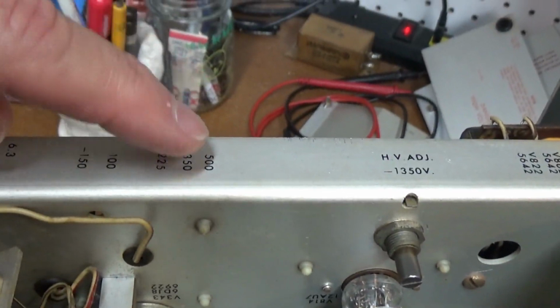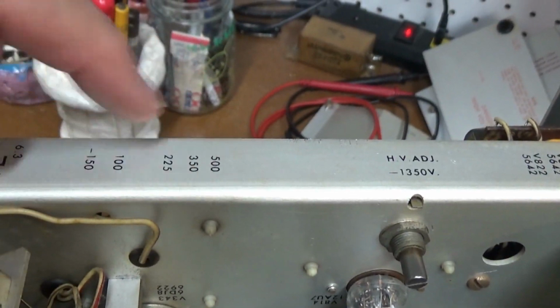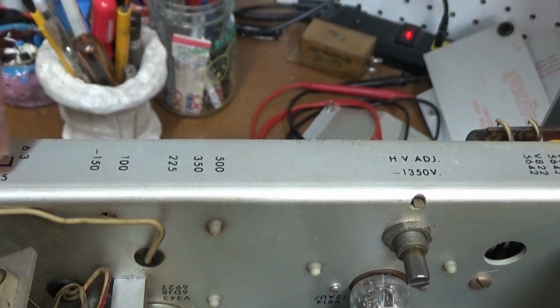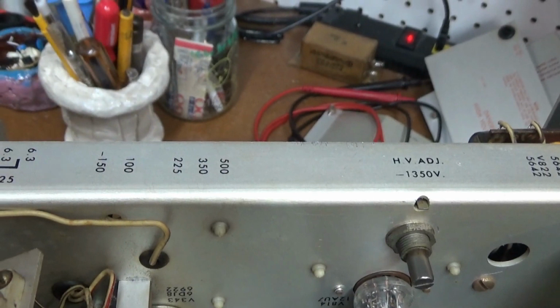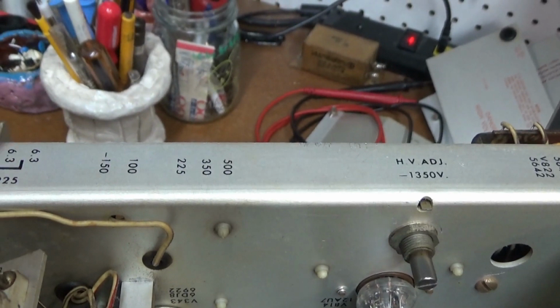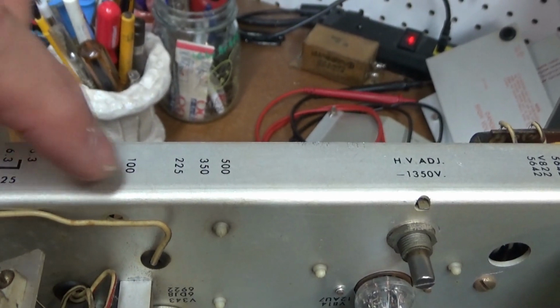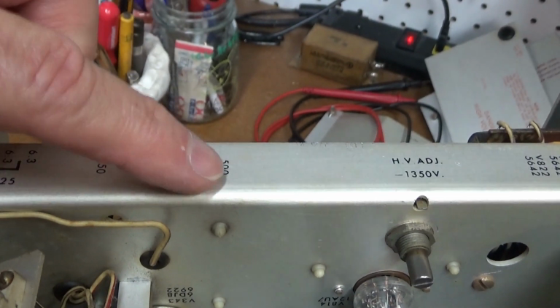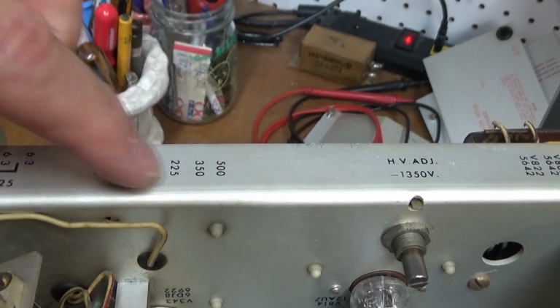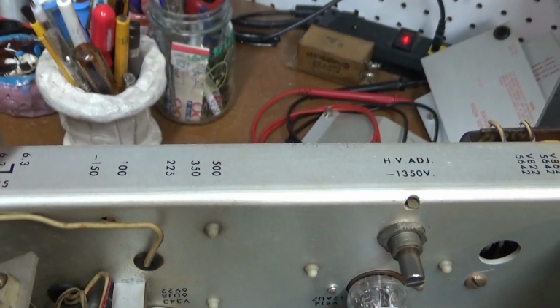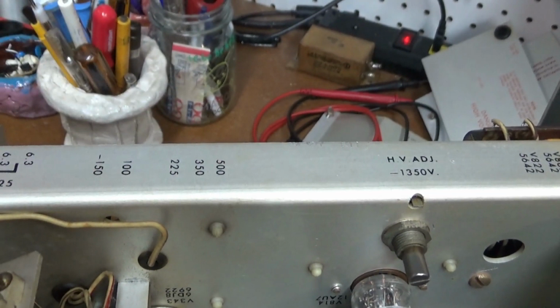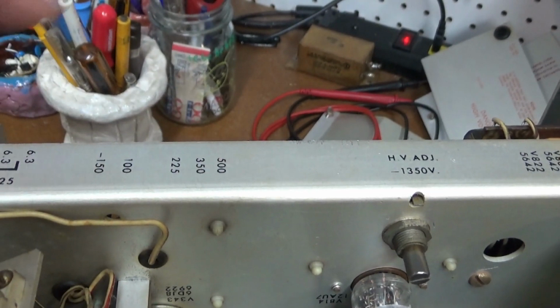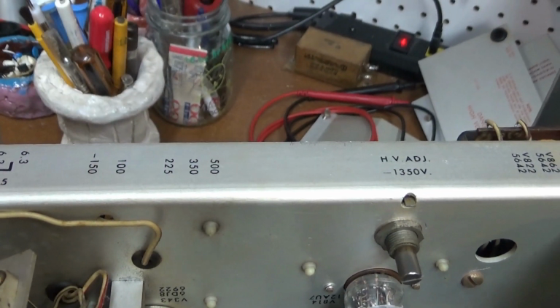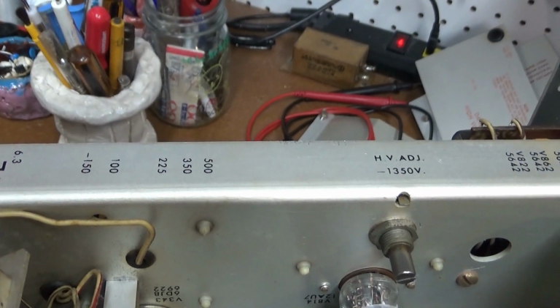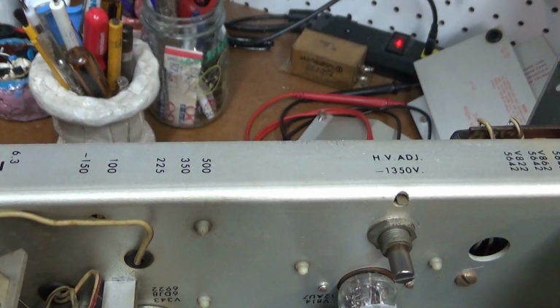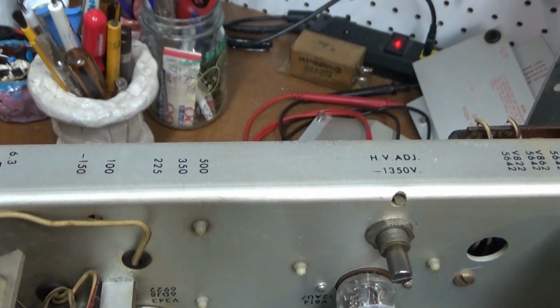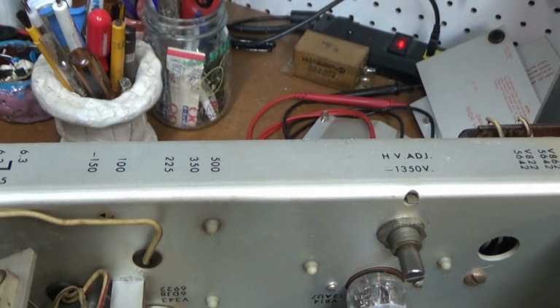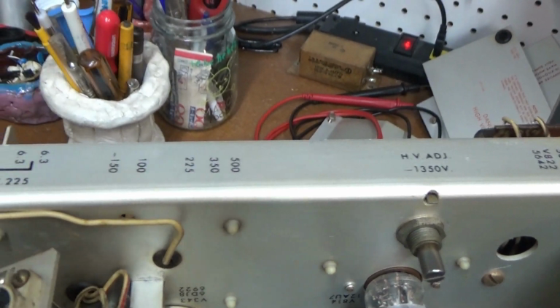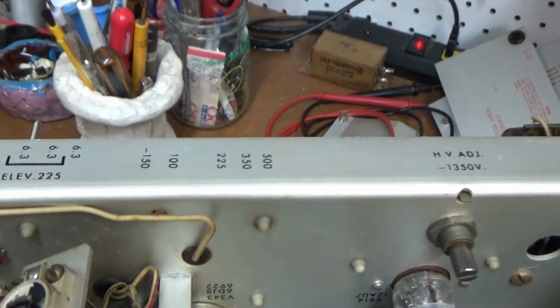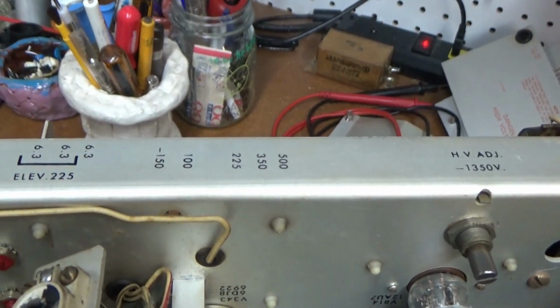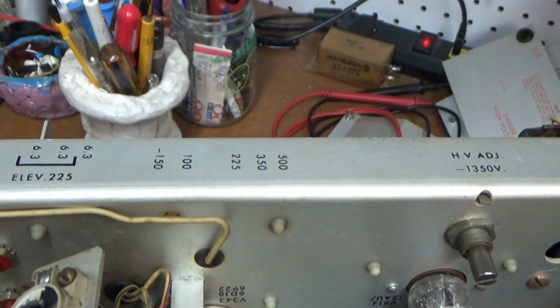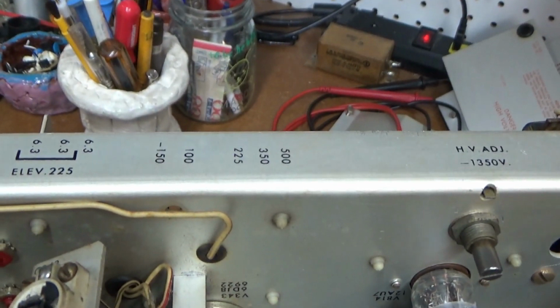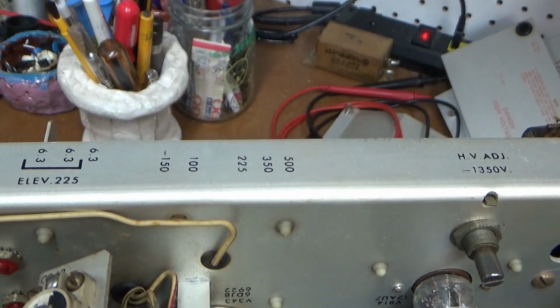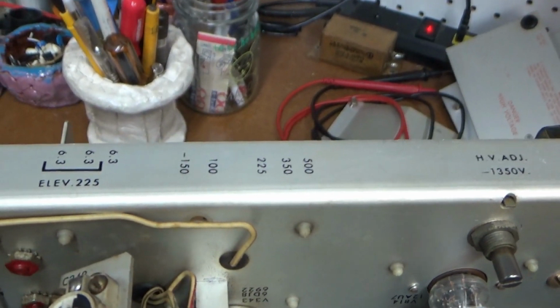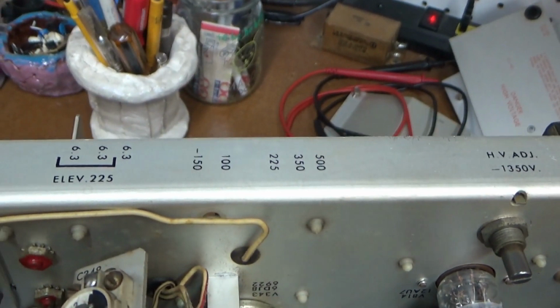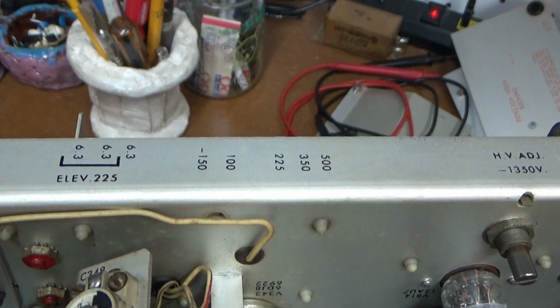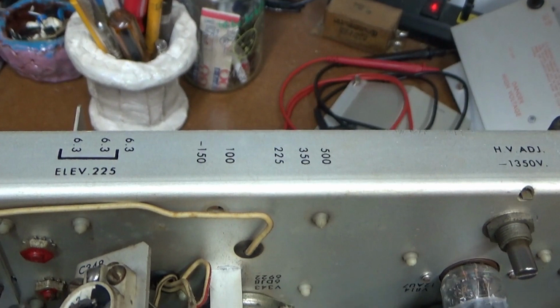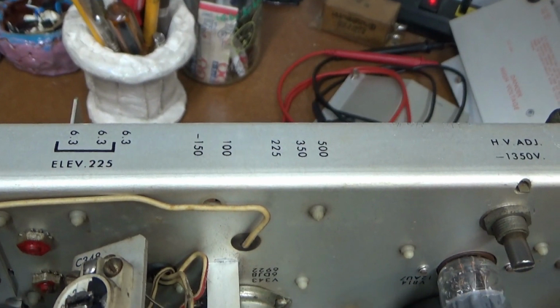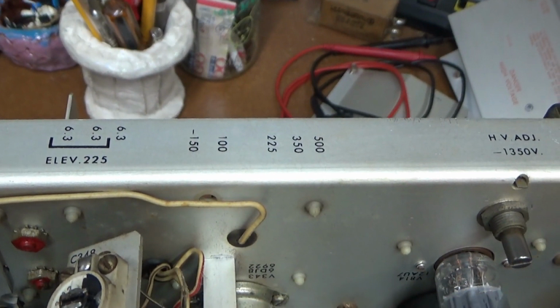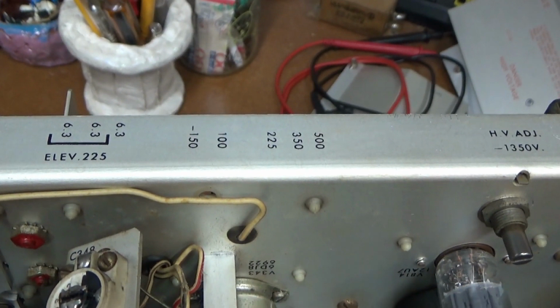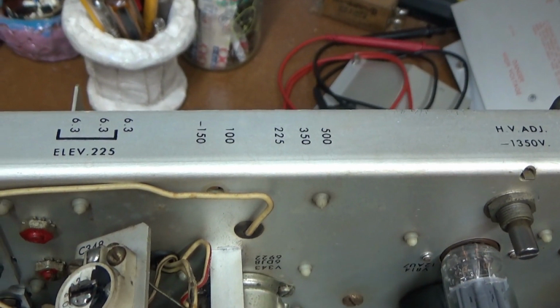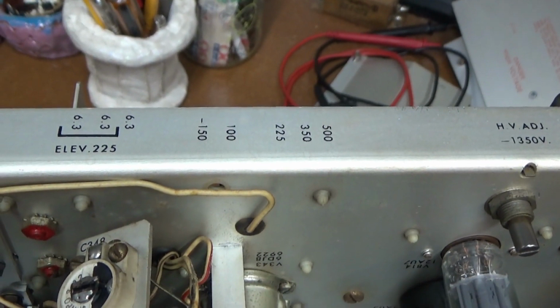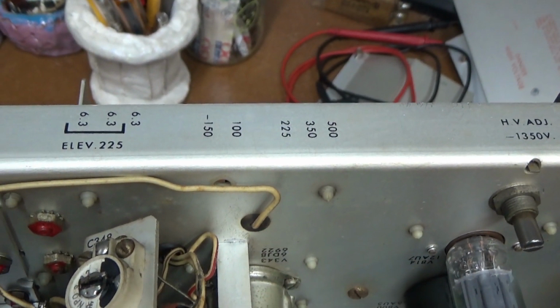All of these are looking really good now — low voltage is good. On to checking out the high voltage.